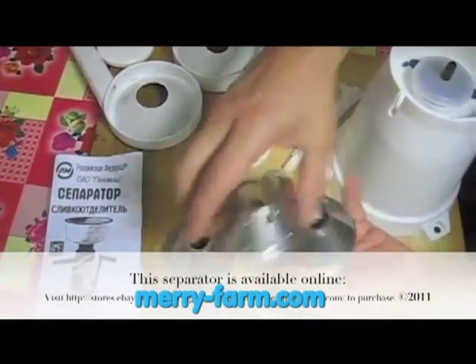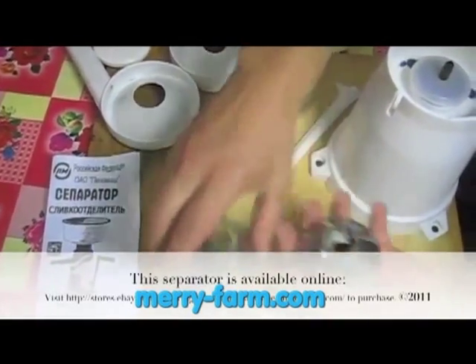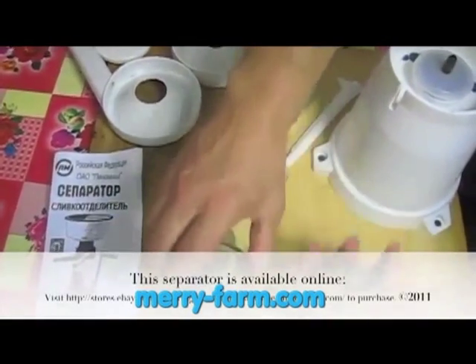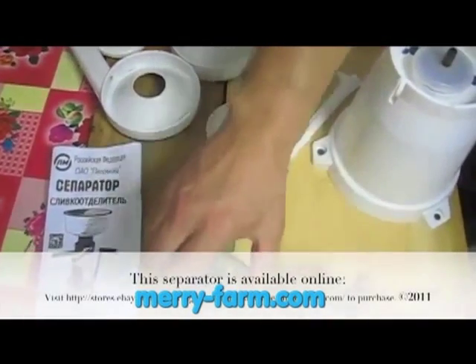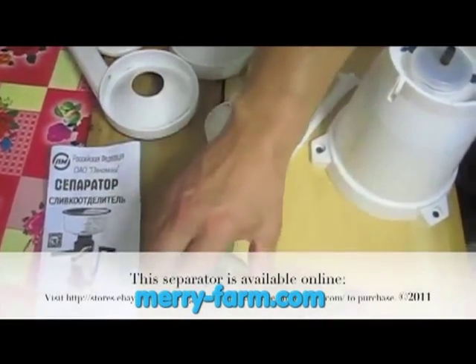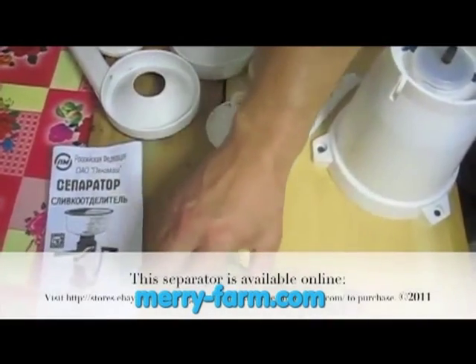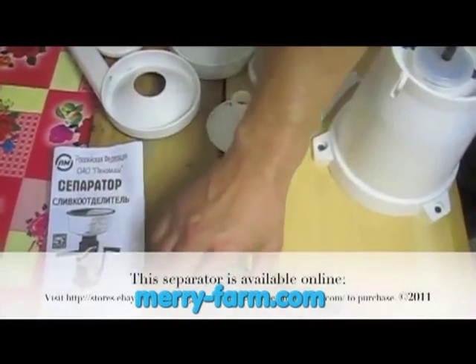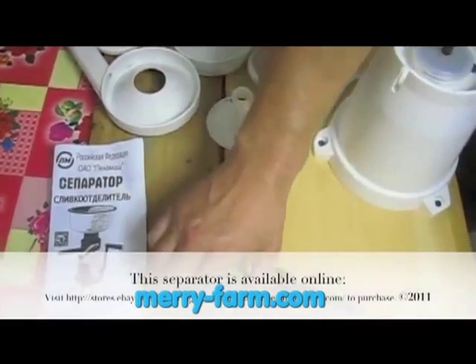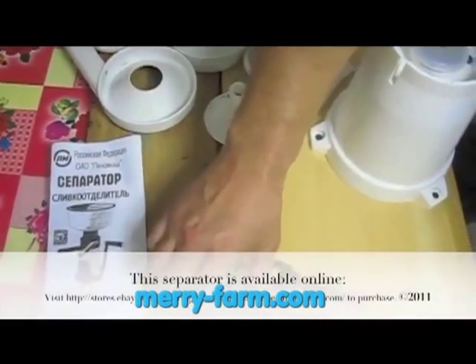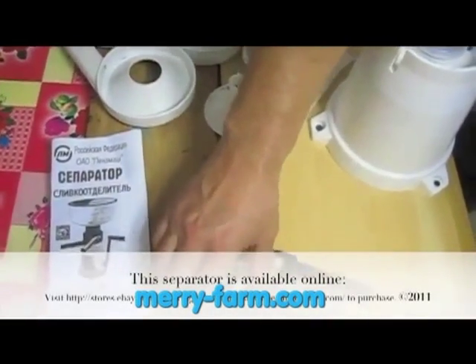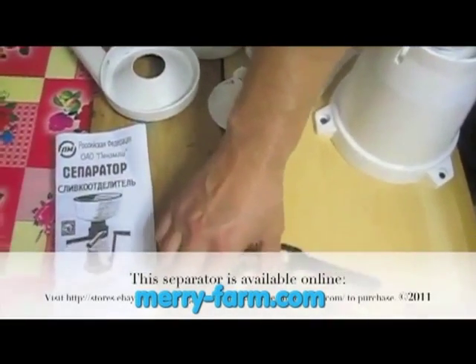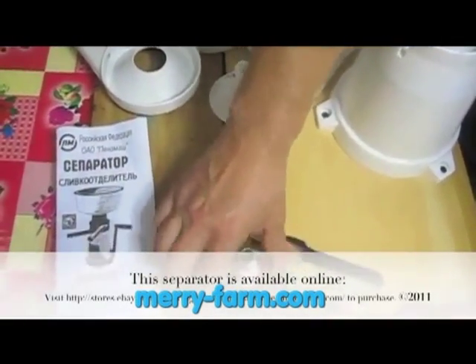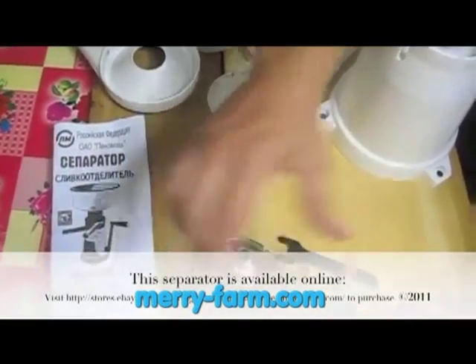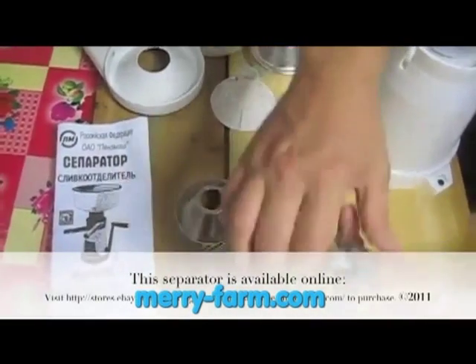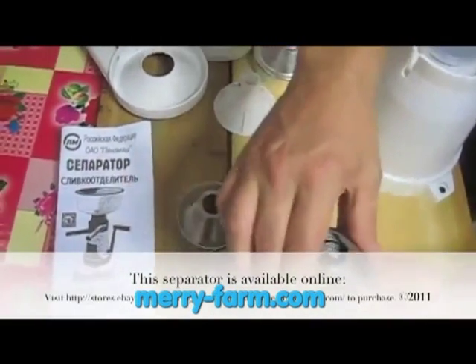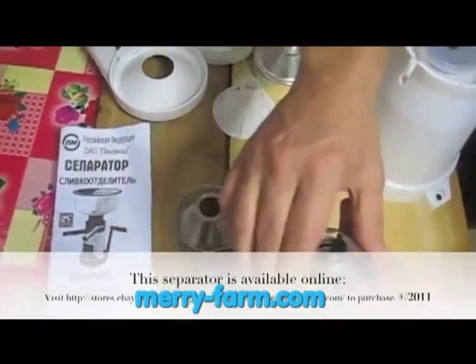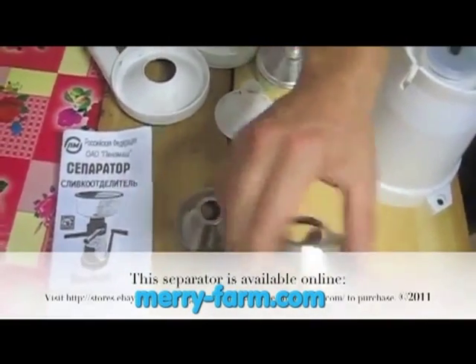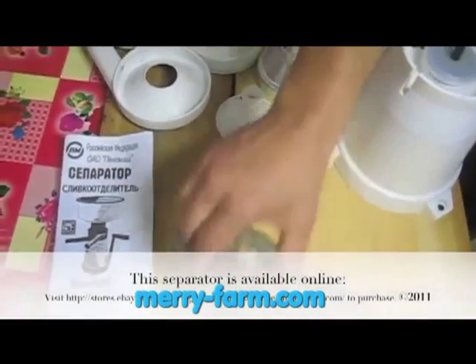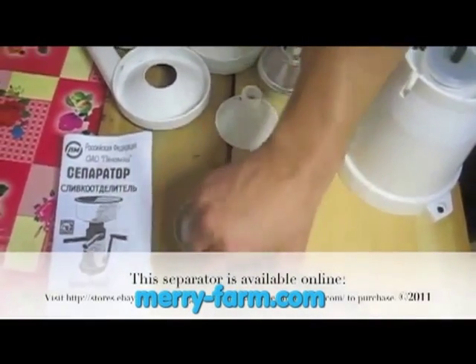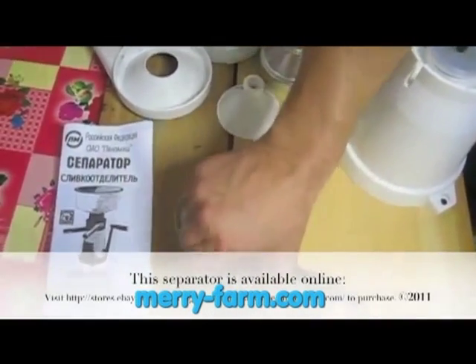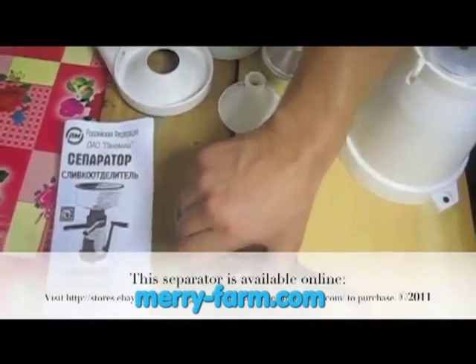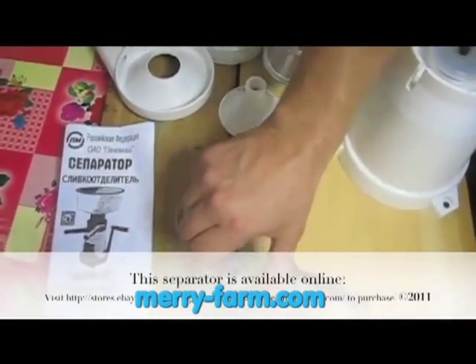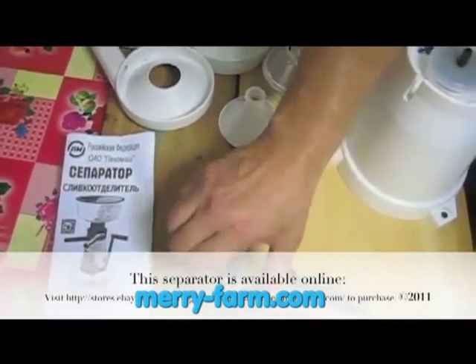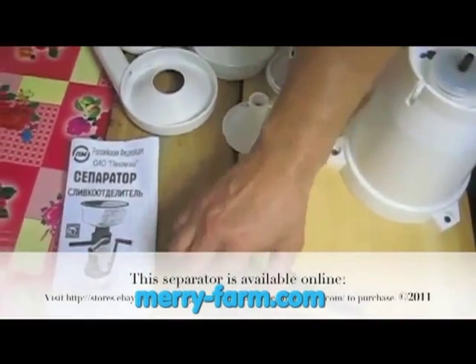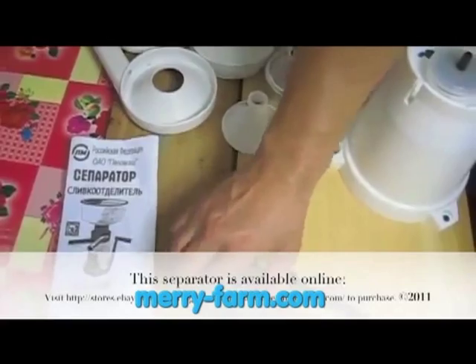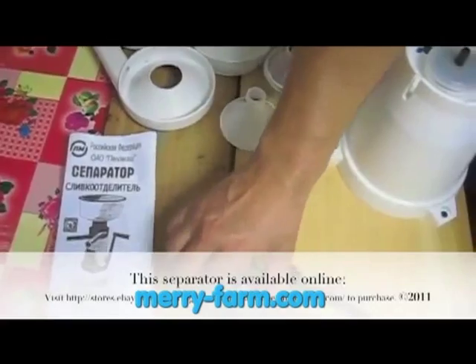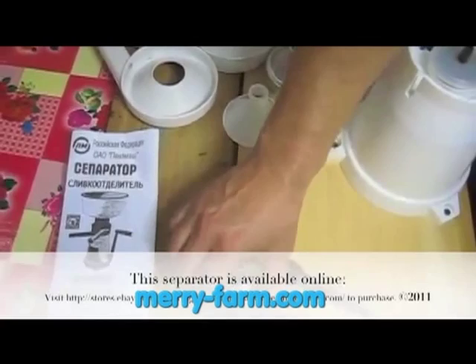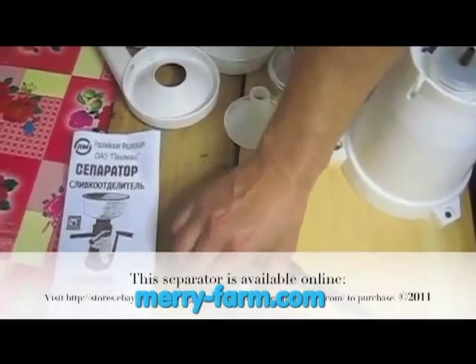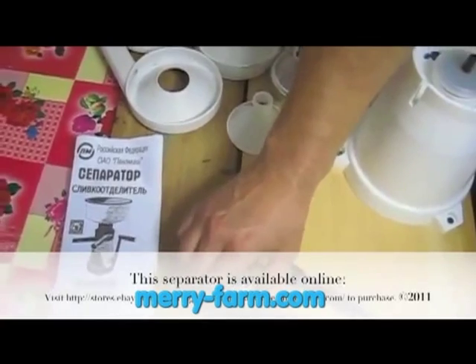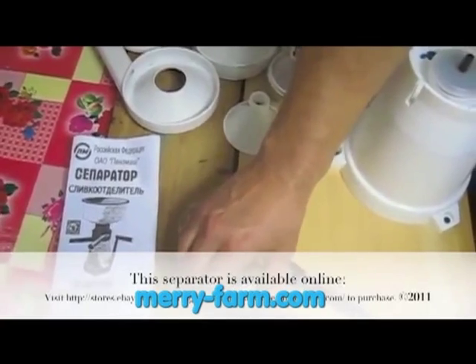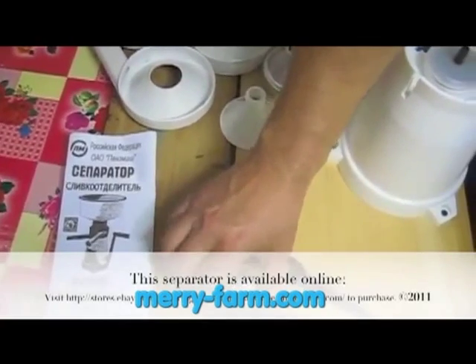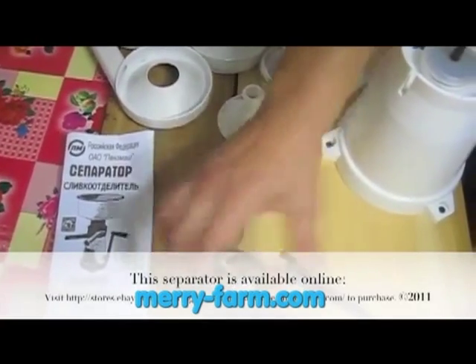When you first get your separator you want to take it apart and wash it in warm soapy water and reassemble it.